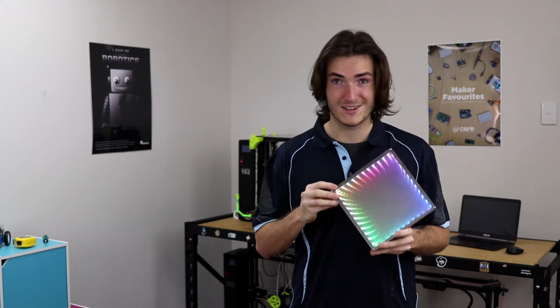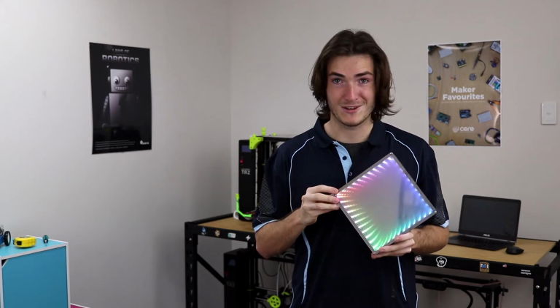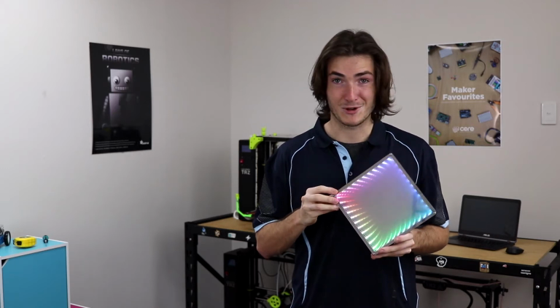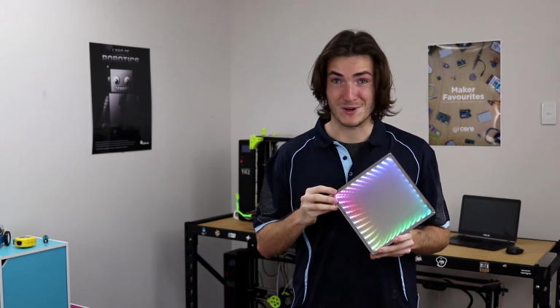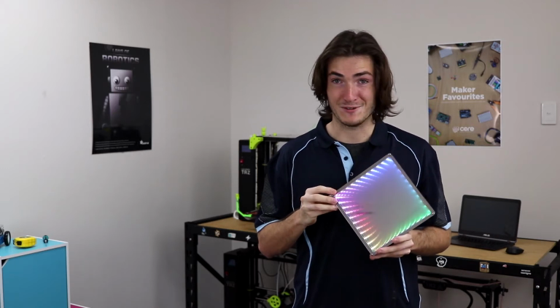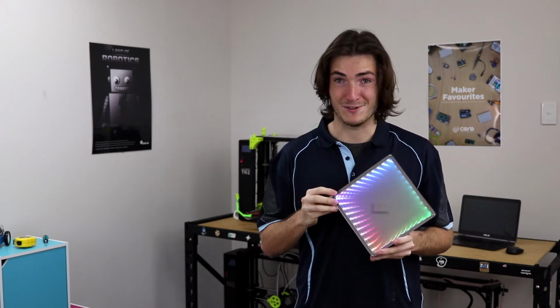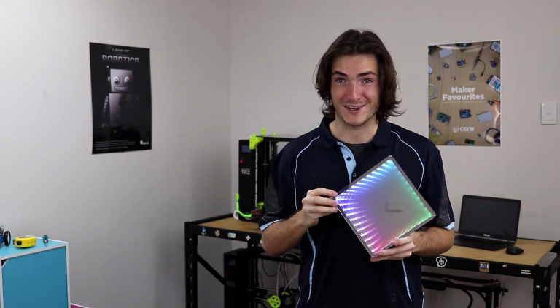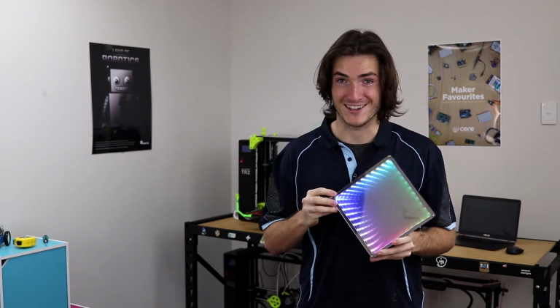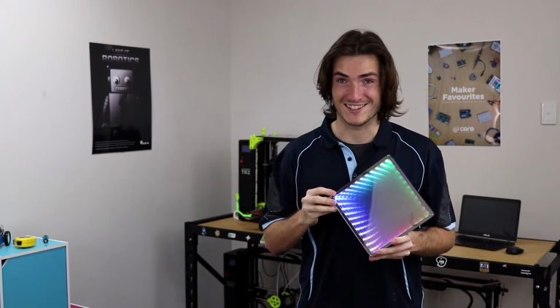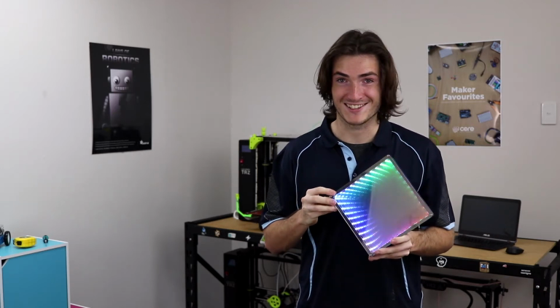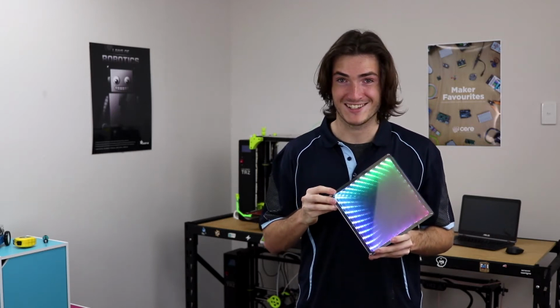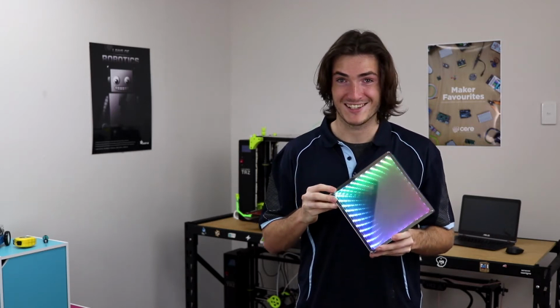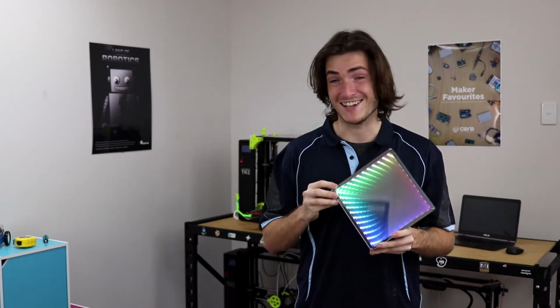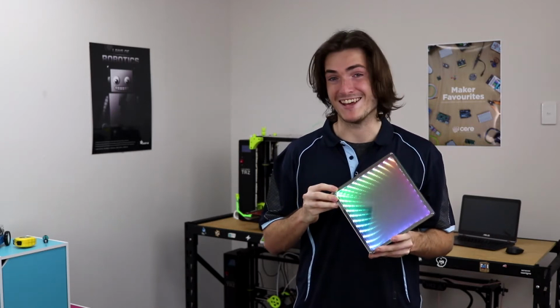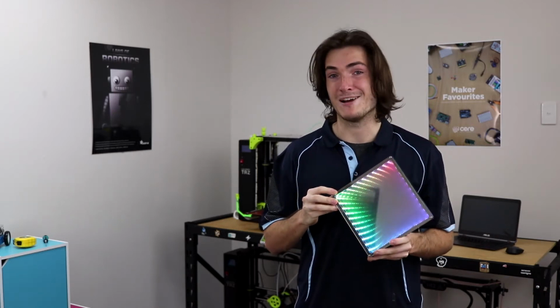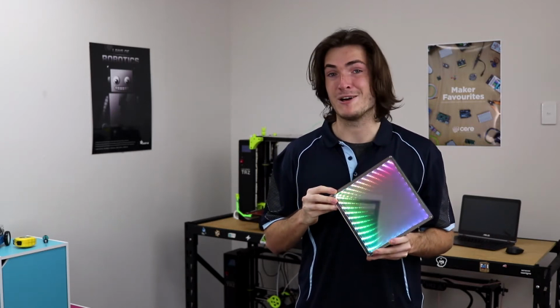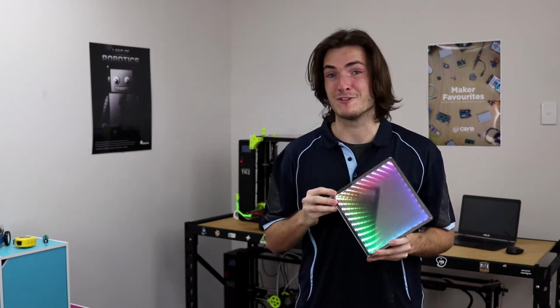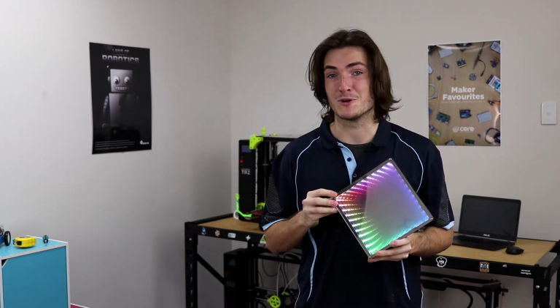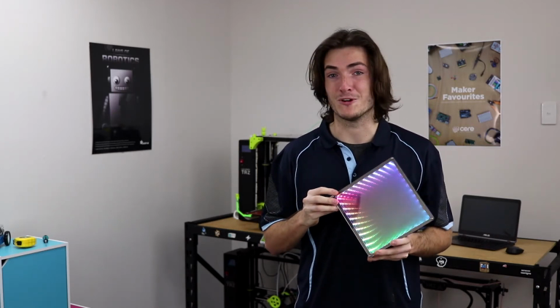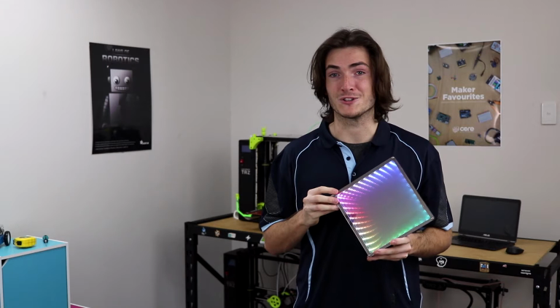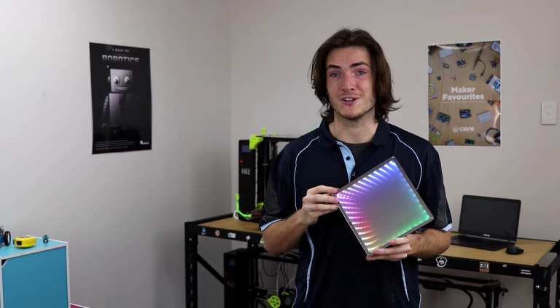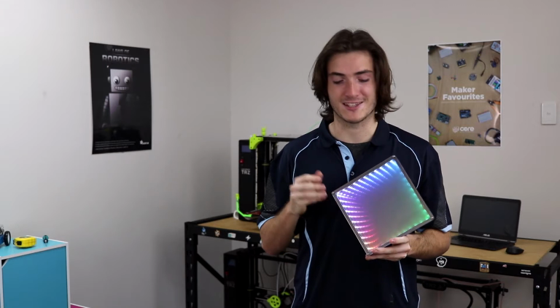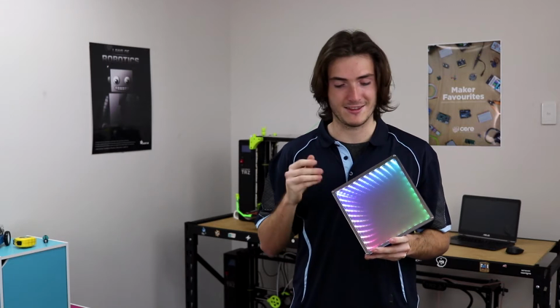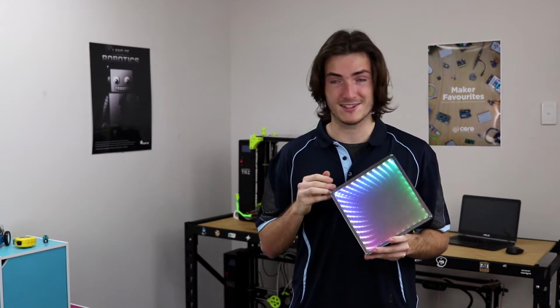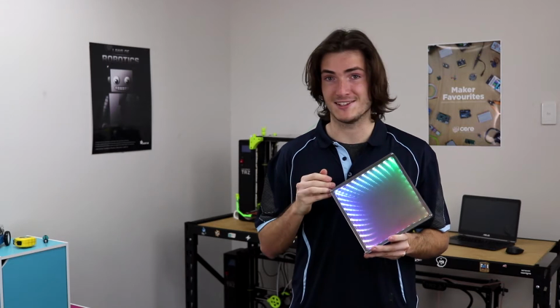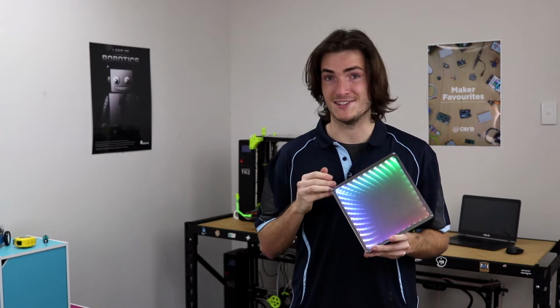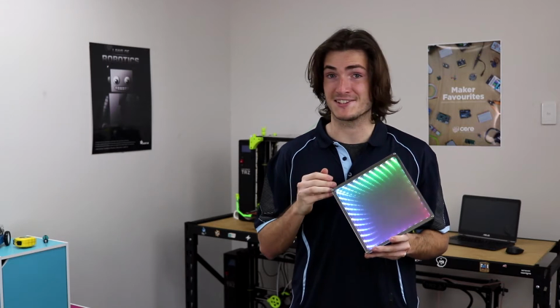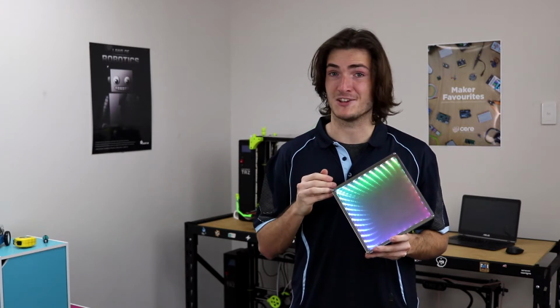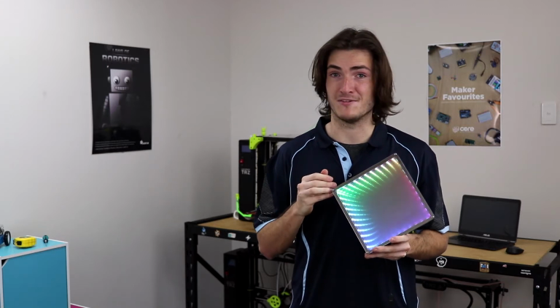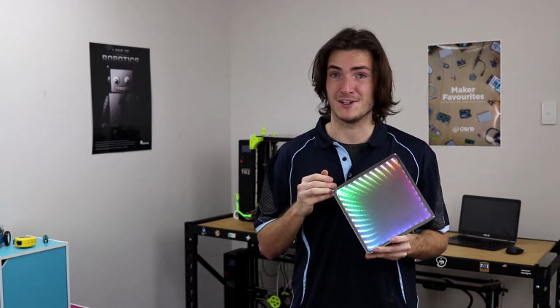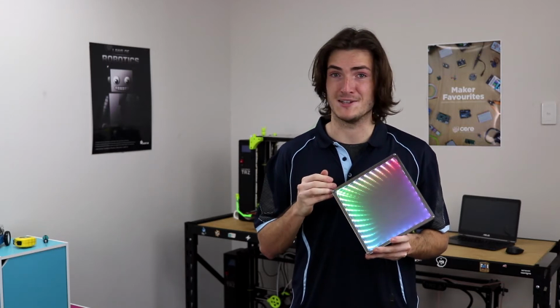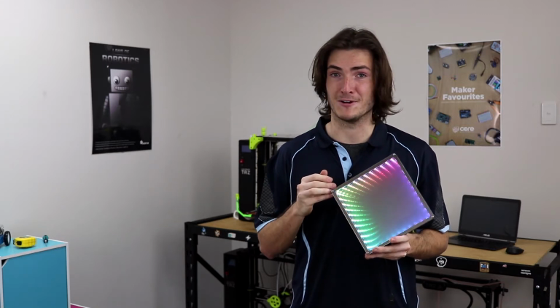What a wonderful effect that is. G'day, I'm Michael from Core Electronics and this is the desktop Infinity Mirror.